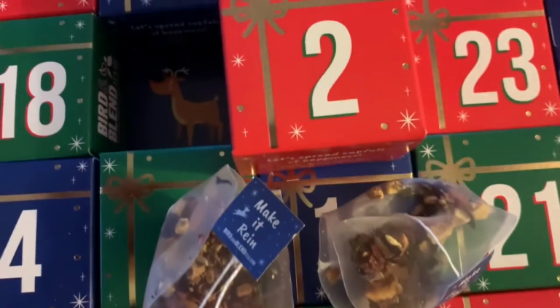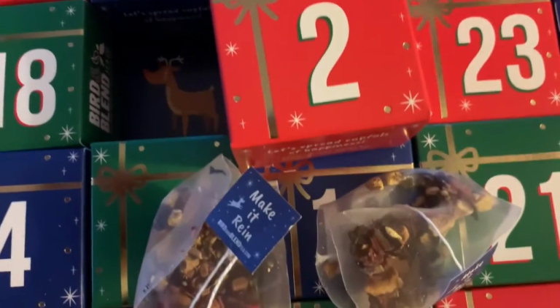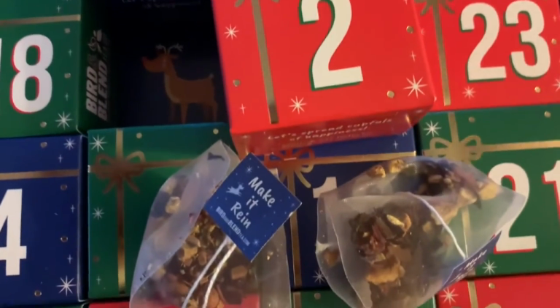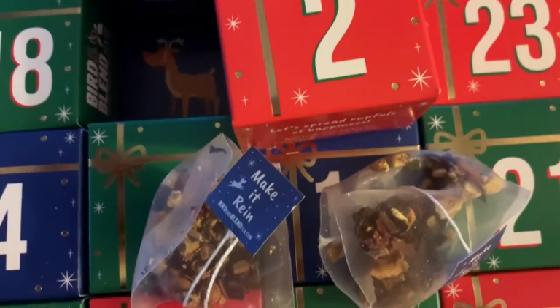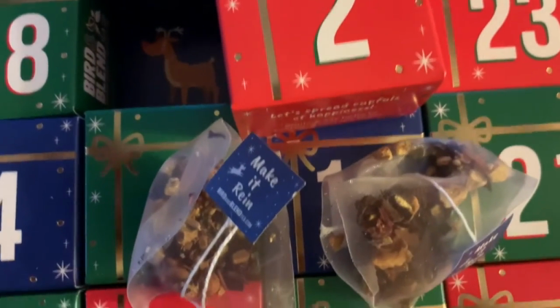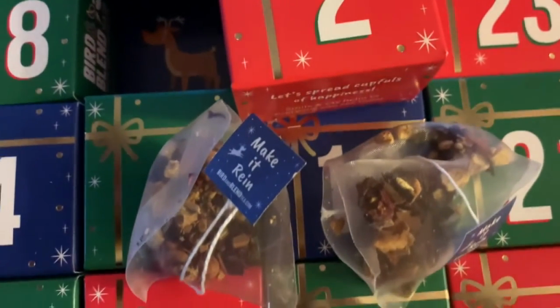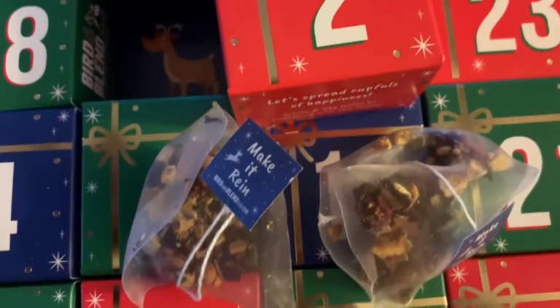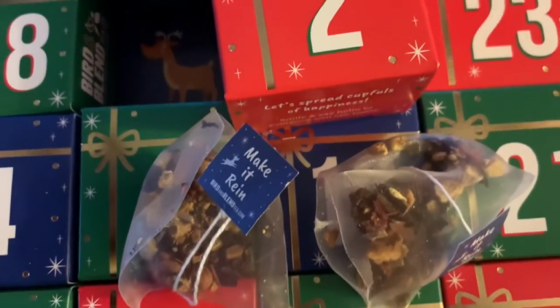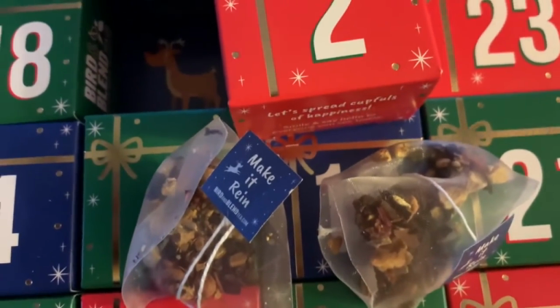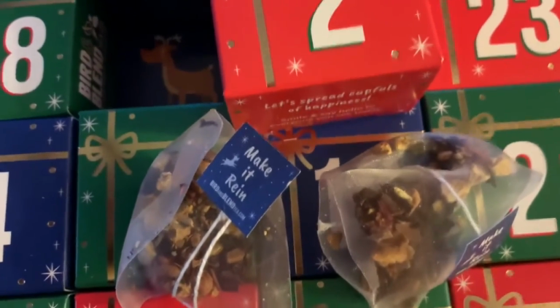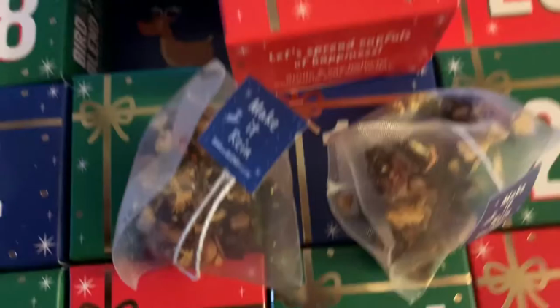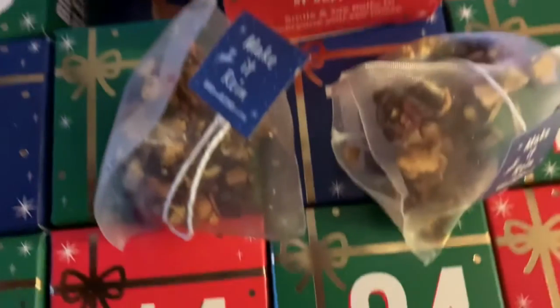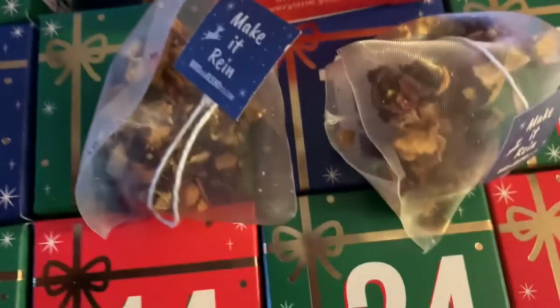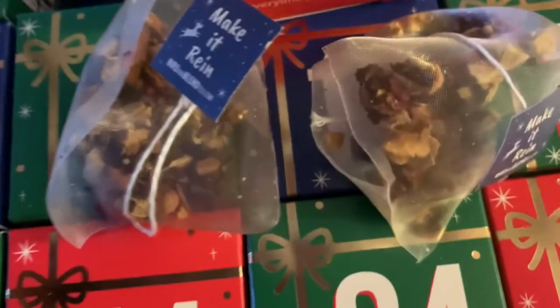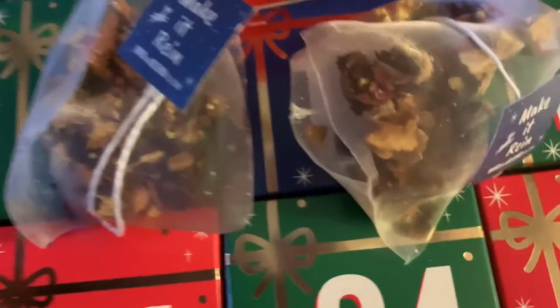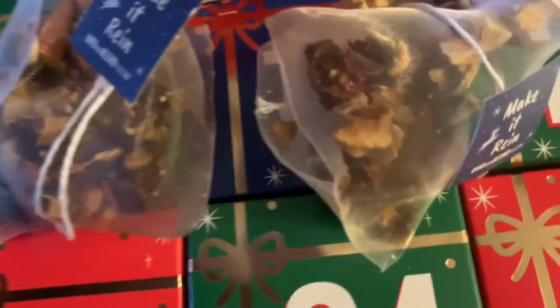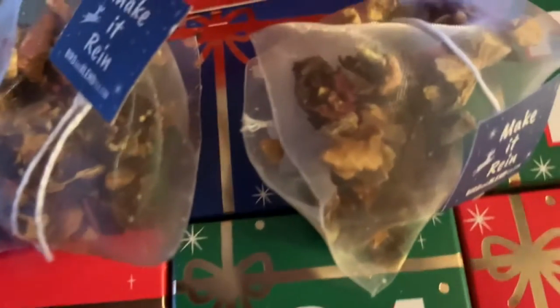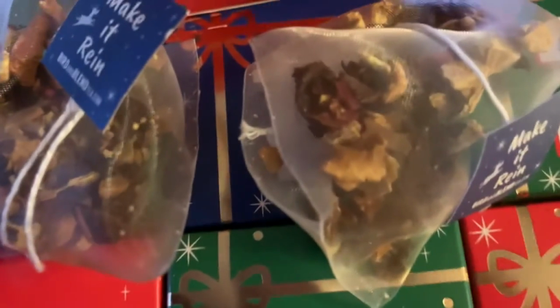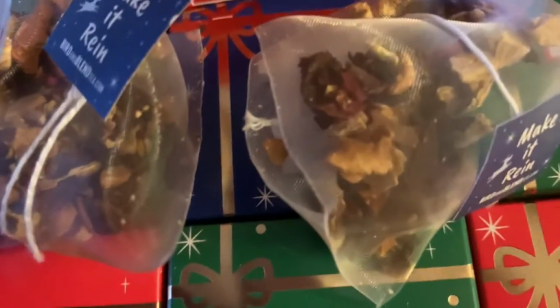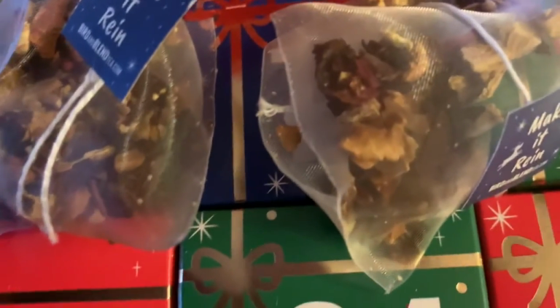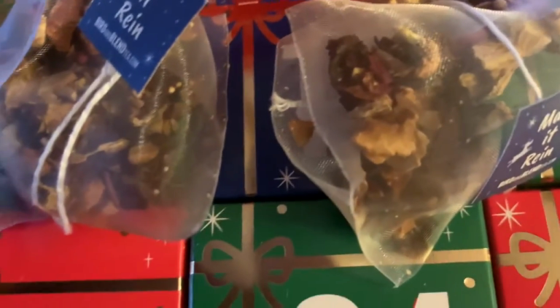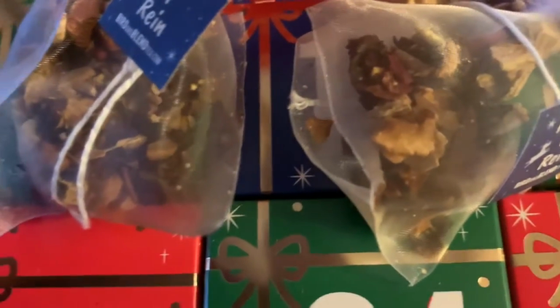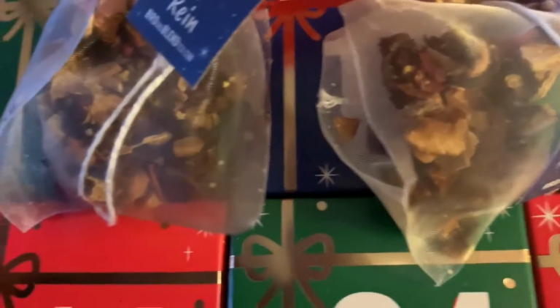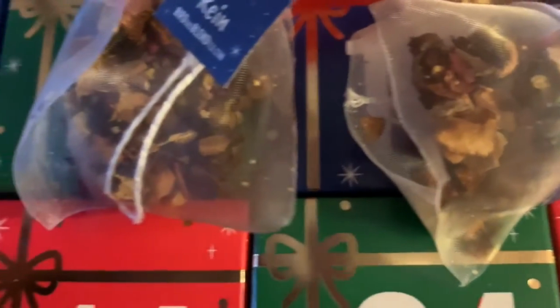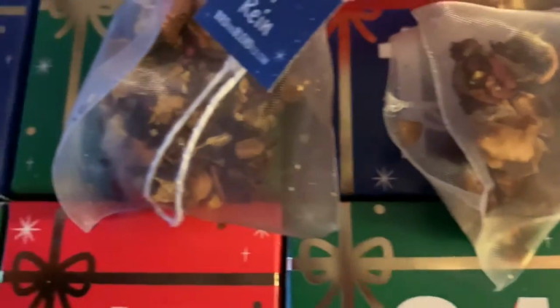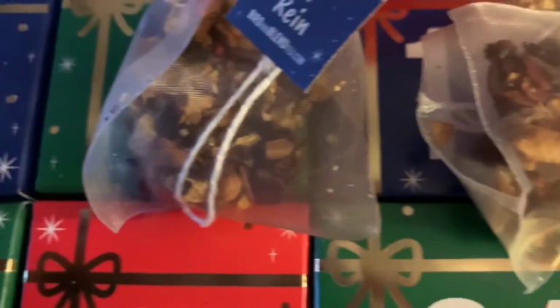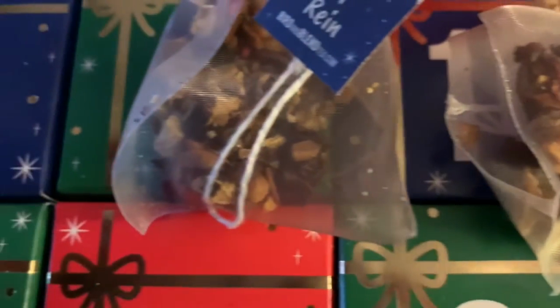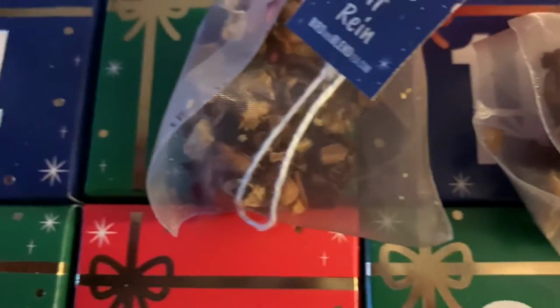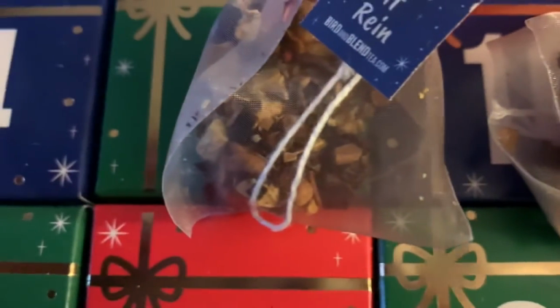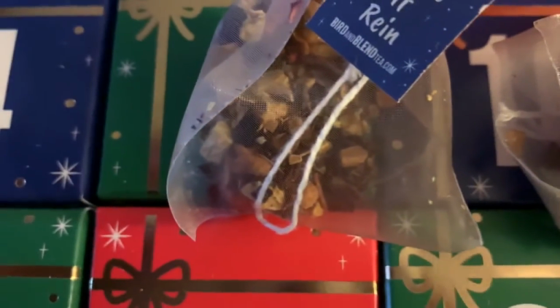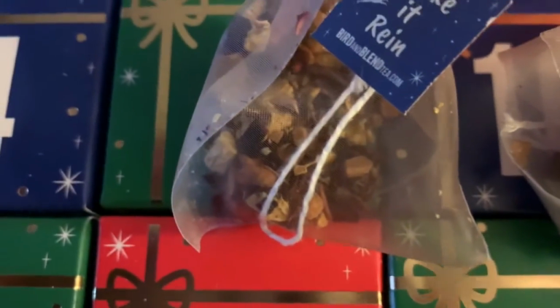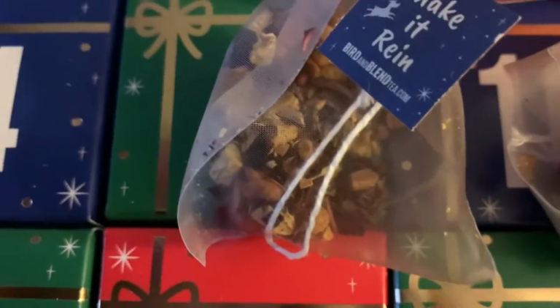And here's a closer look at the tea. I like that you can see the tea through the tea bag — it's really nice.